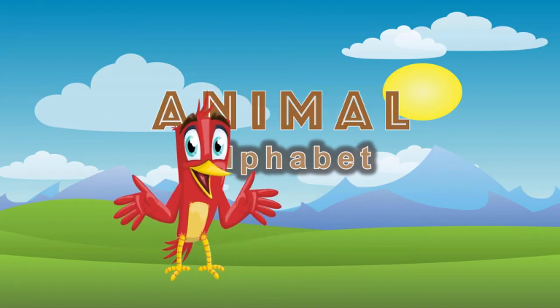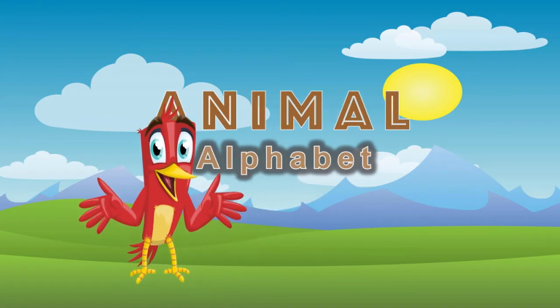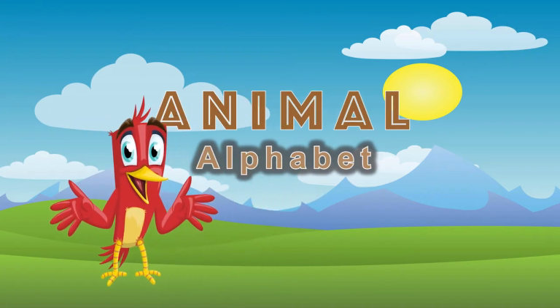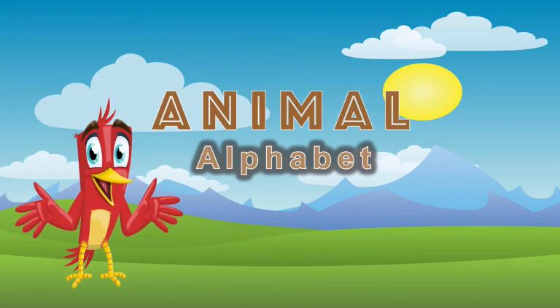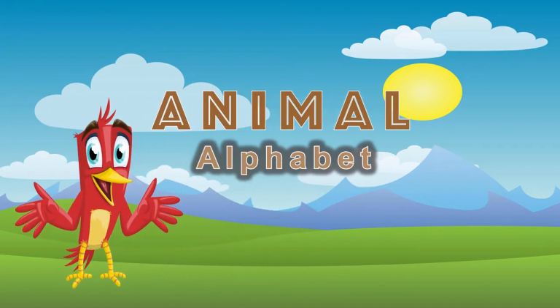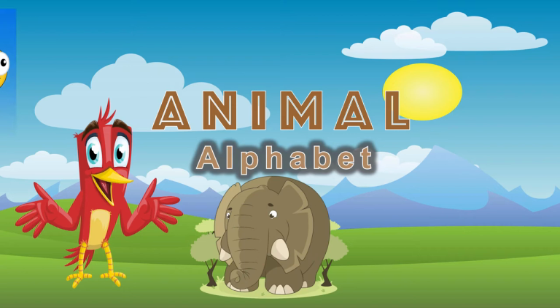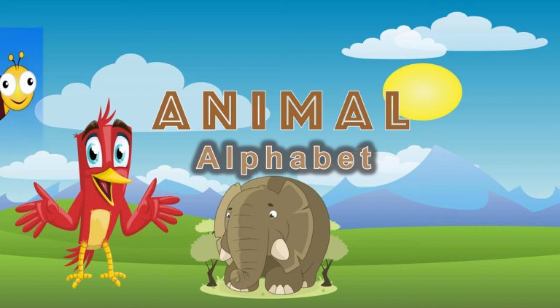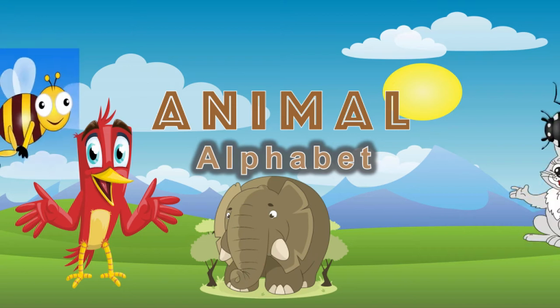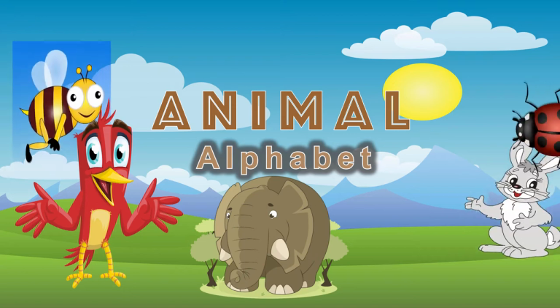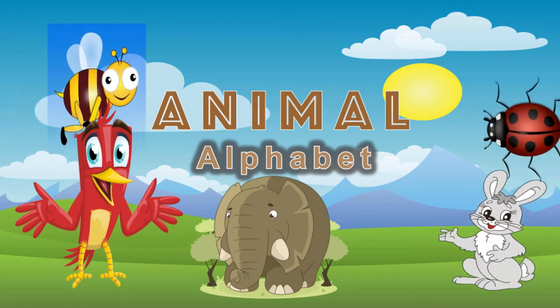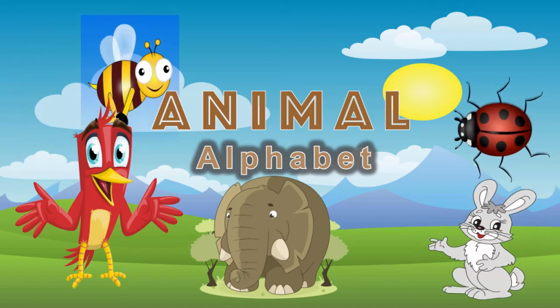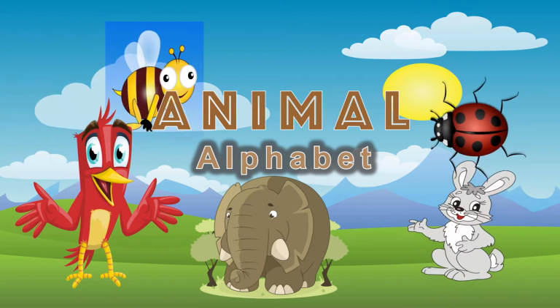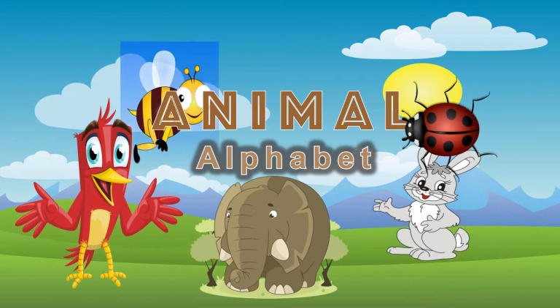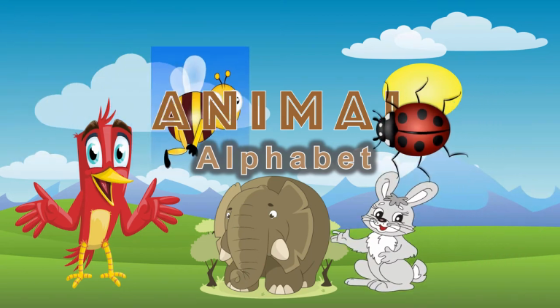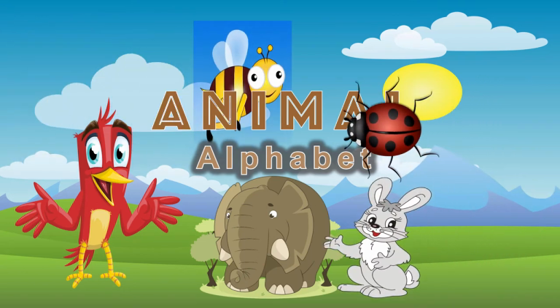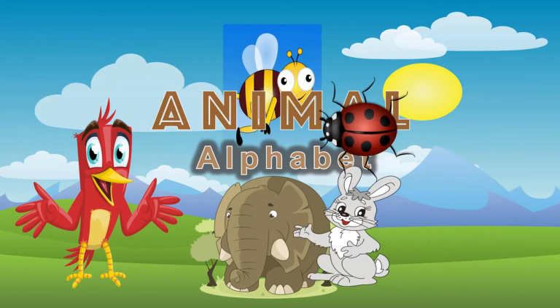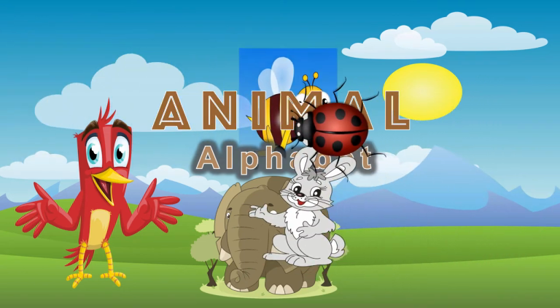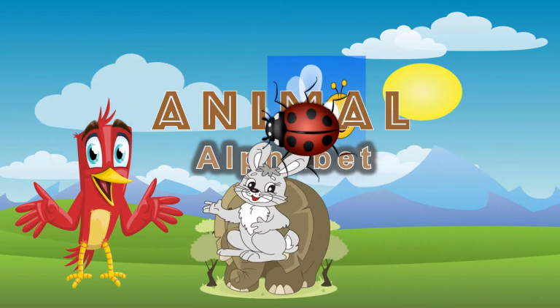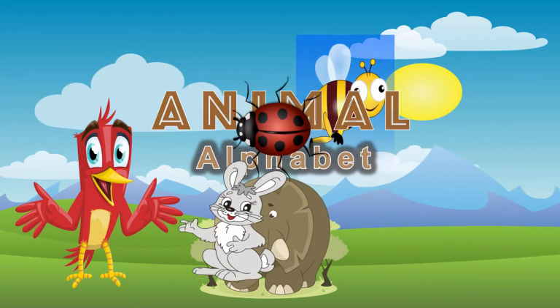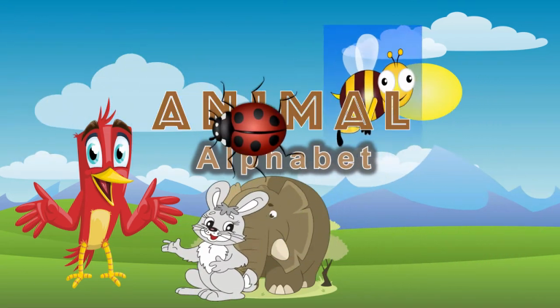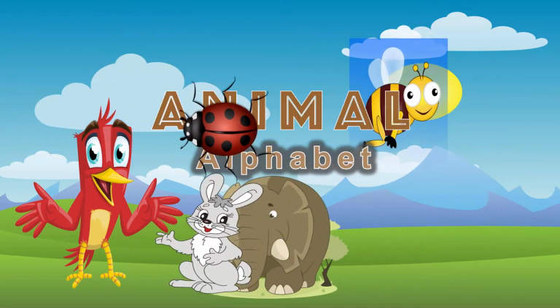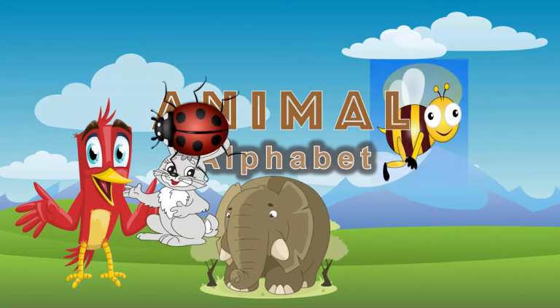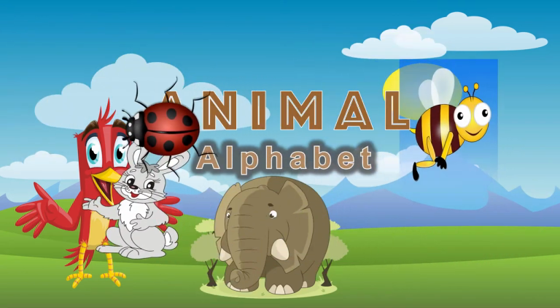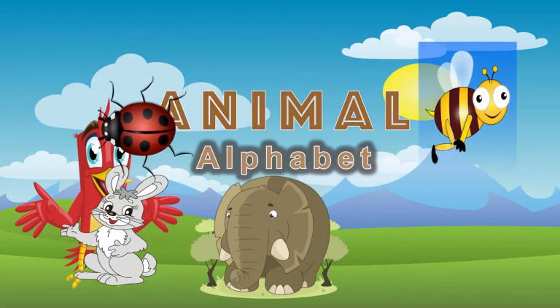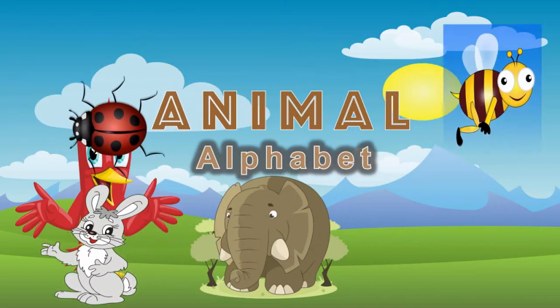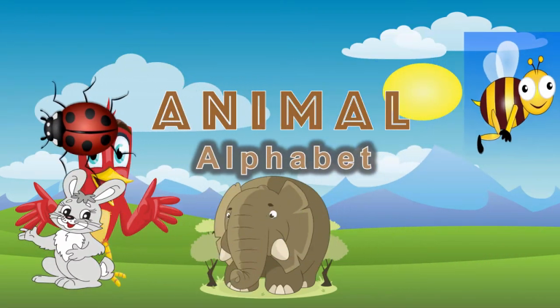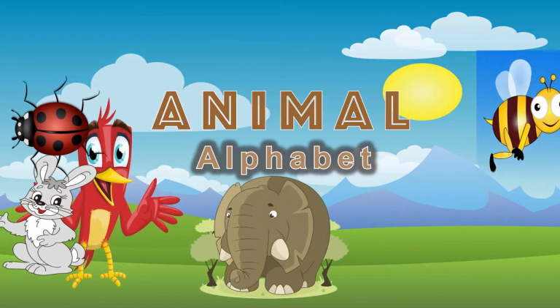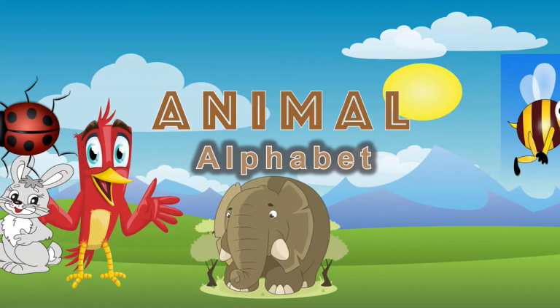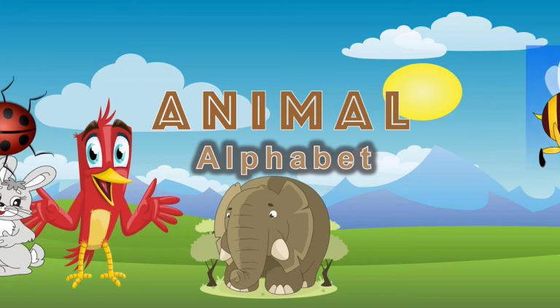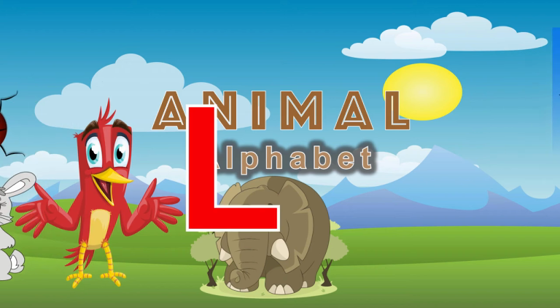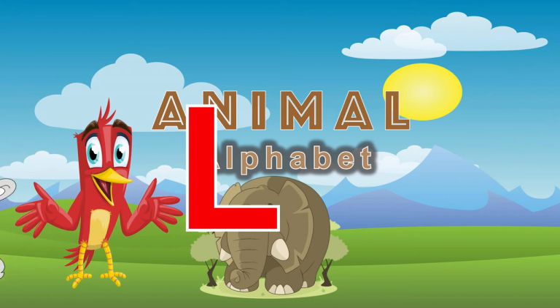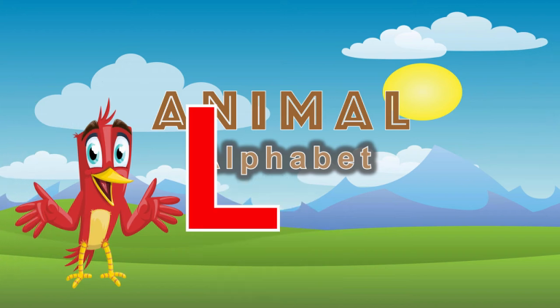Welcome back to Animal Outfit. Today we're learning about animals that start with the letter L.